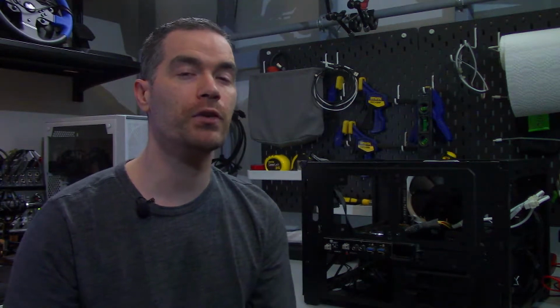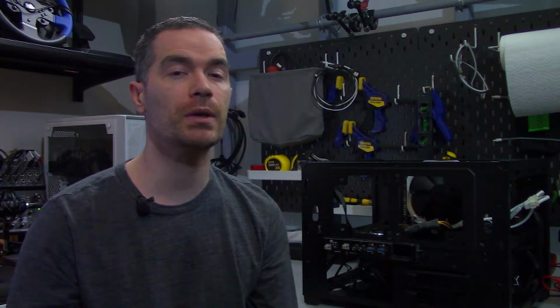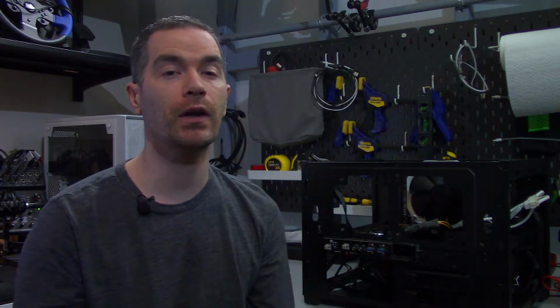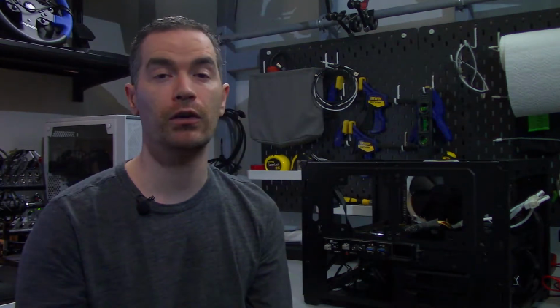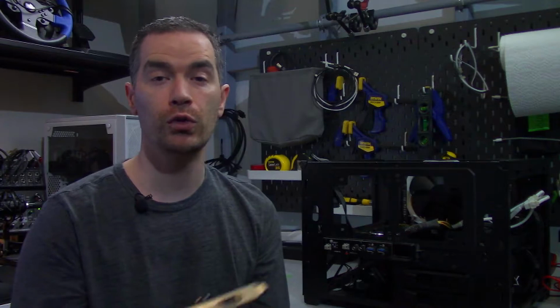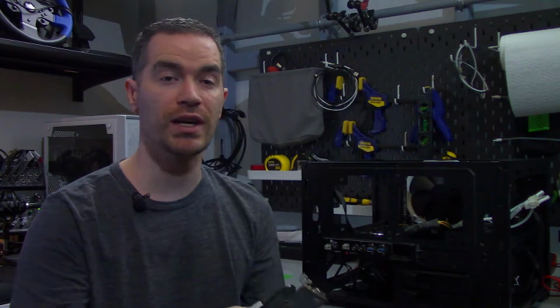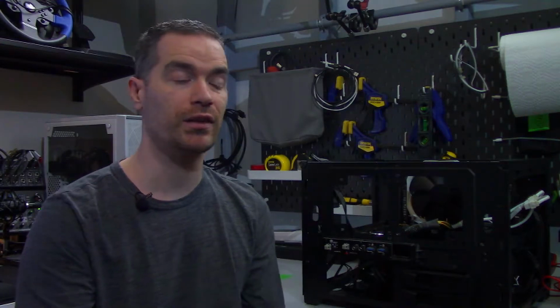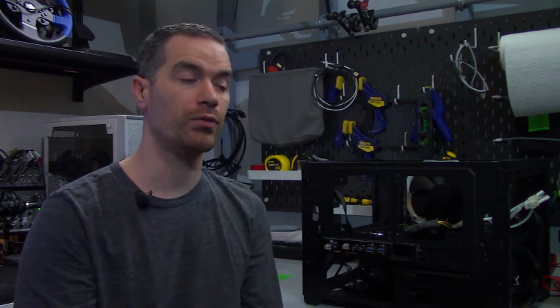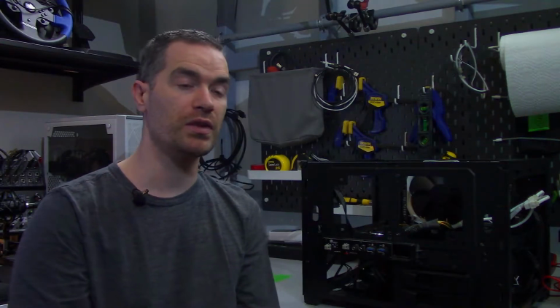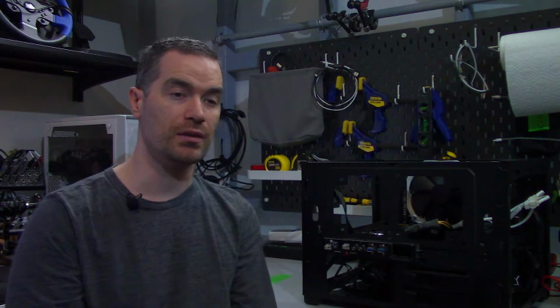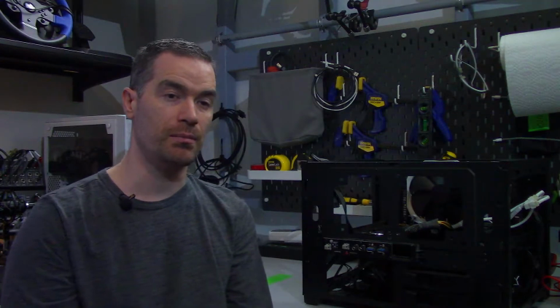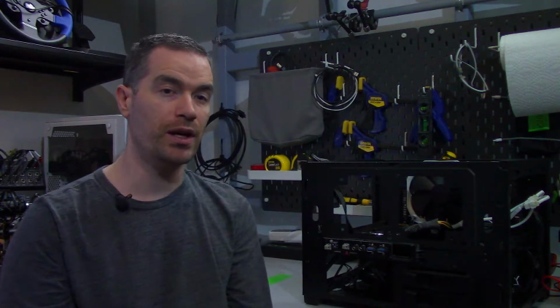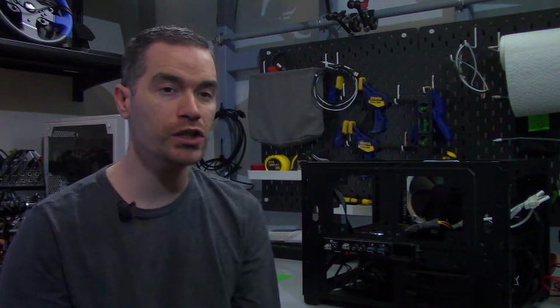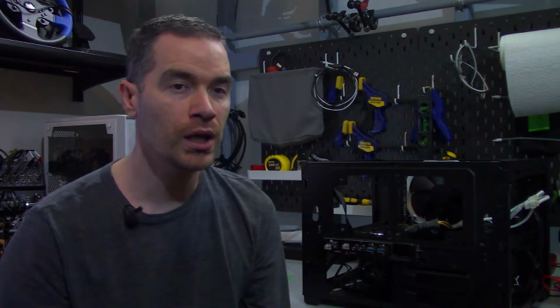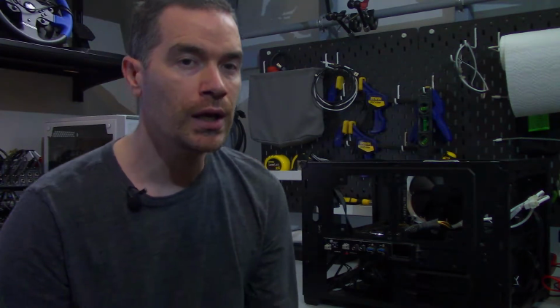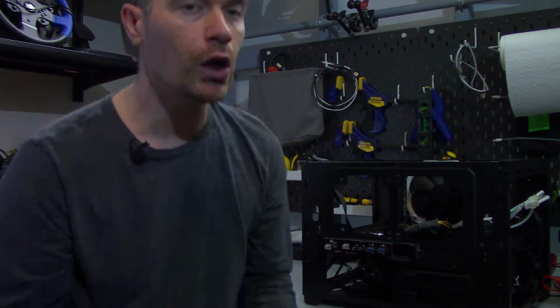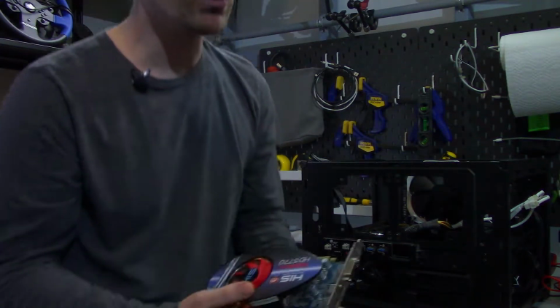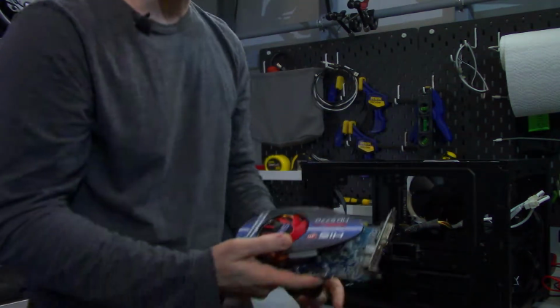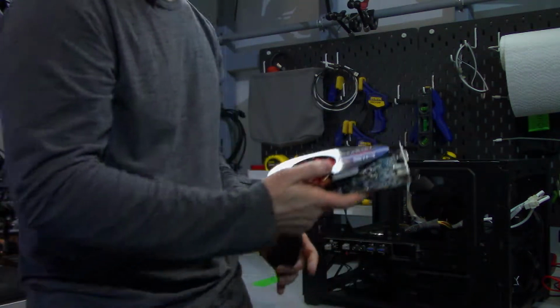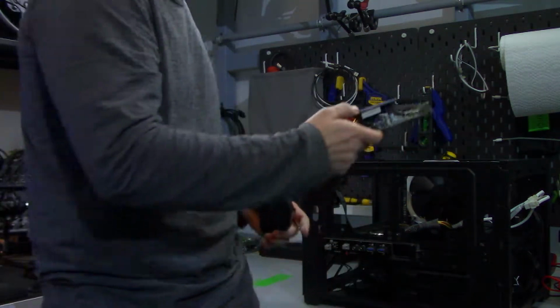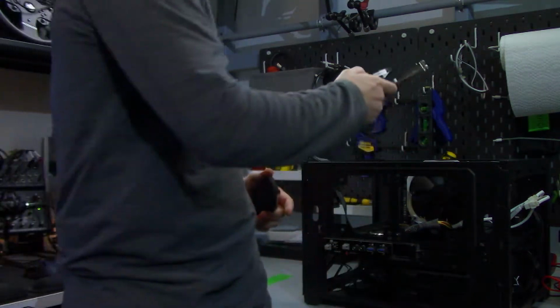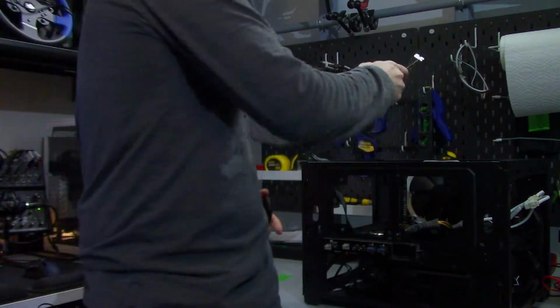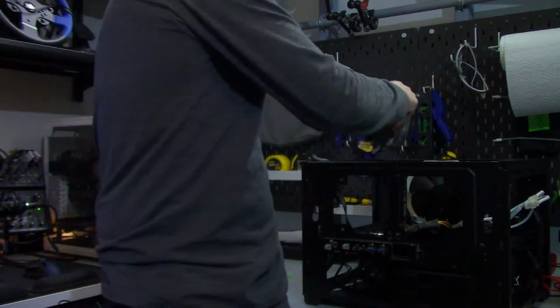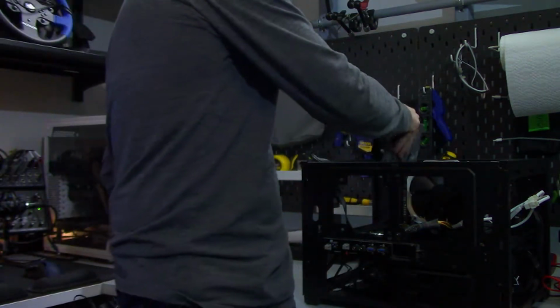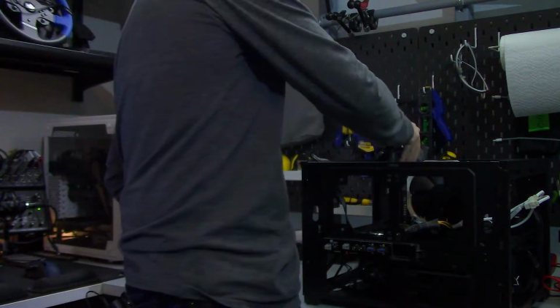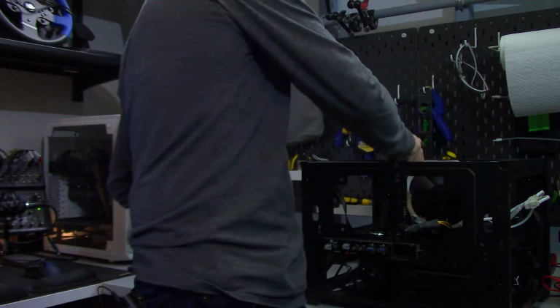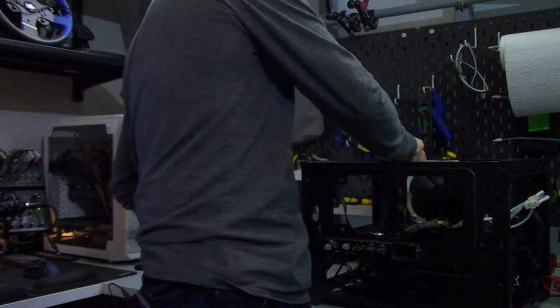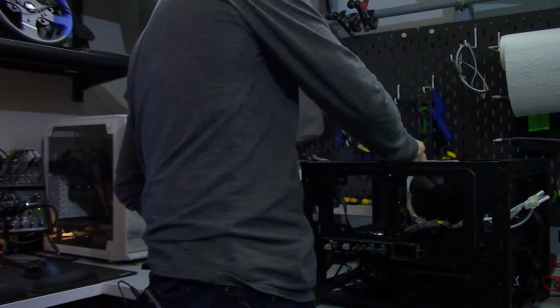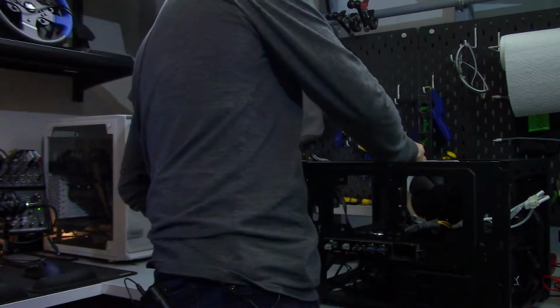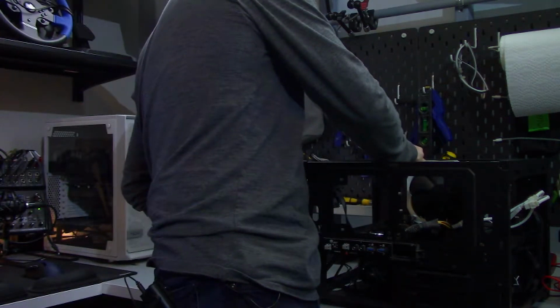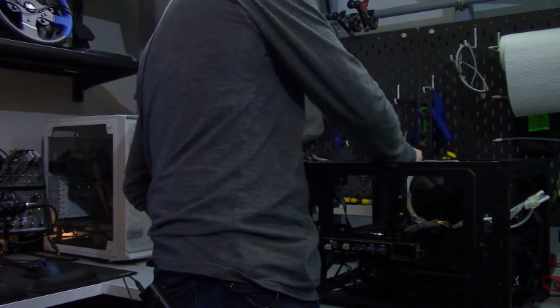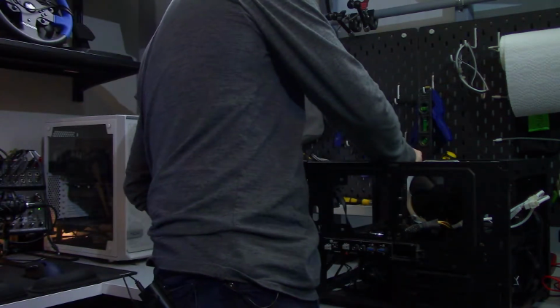Now with all the housekeeping out of the way, the first thing I'm going to do is actually throw this on the bench. I've already used DDU on the bench, so it is ready to go.